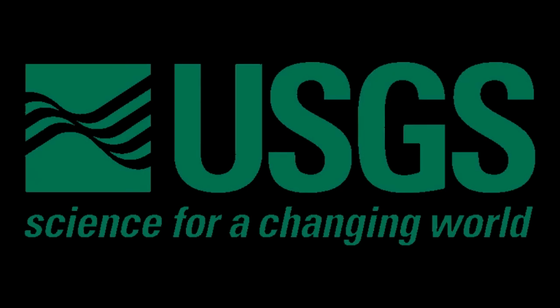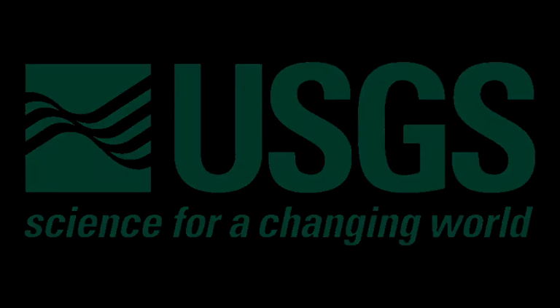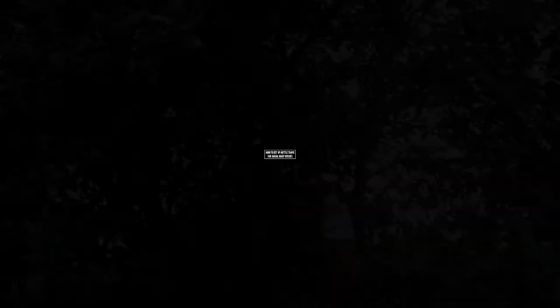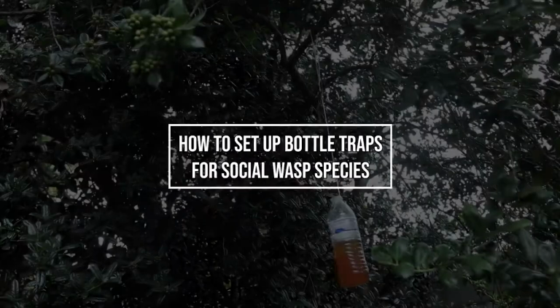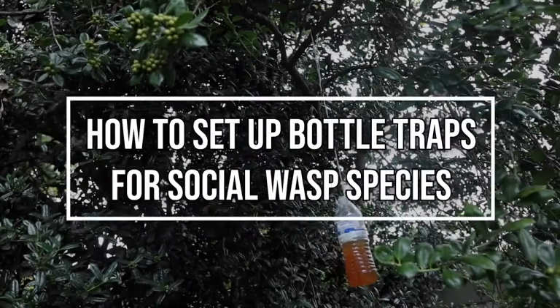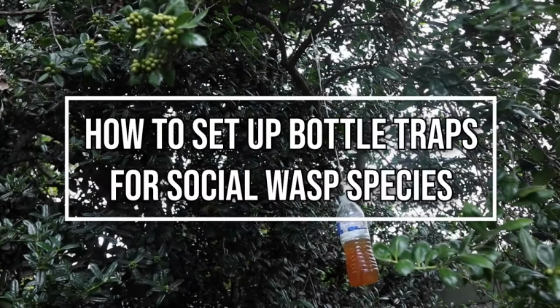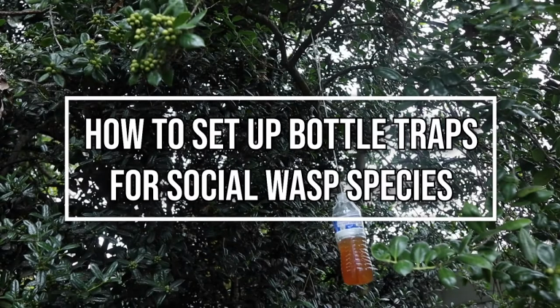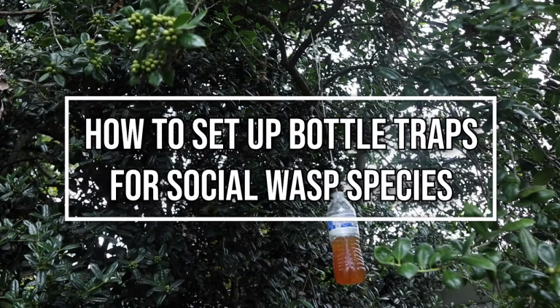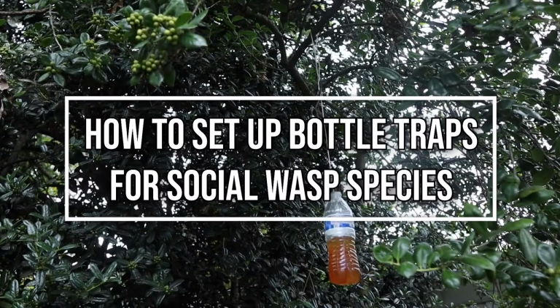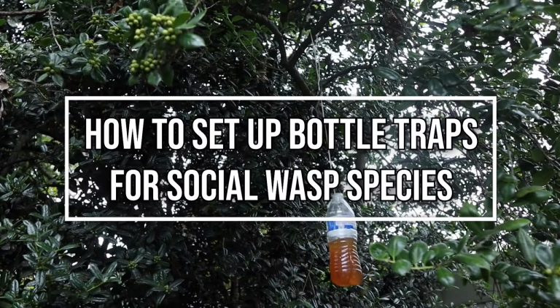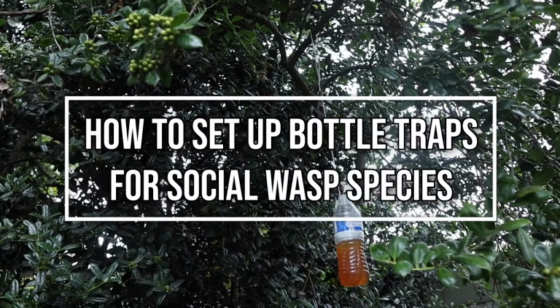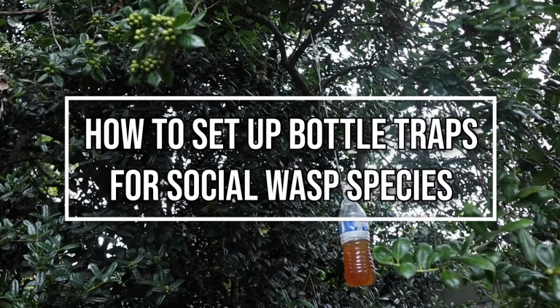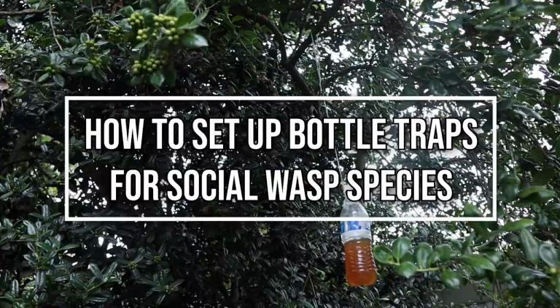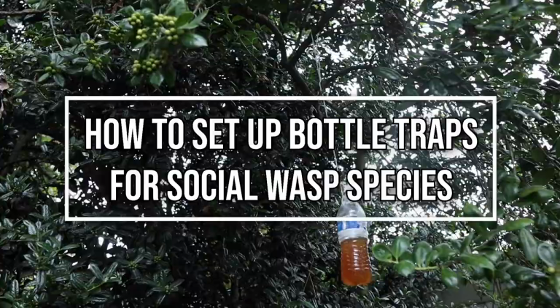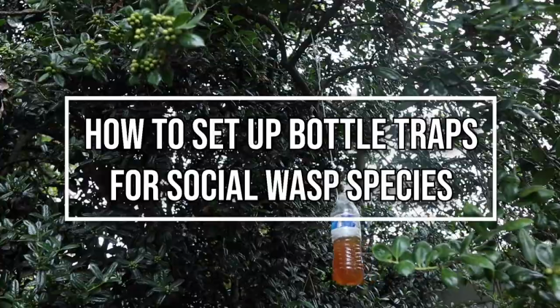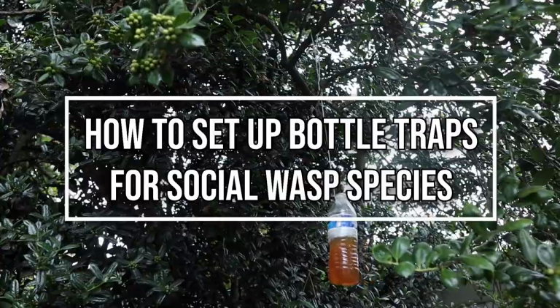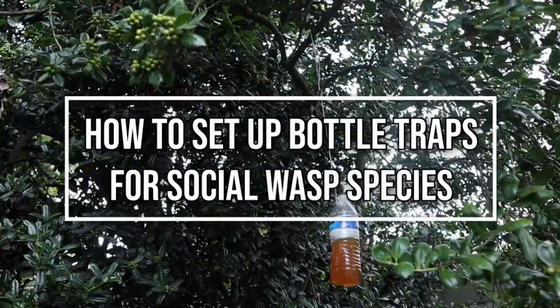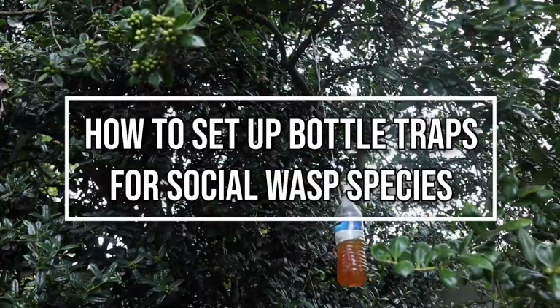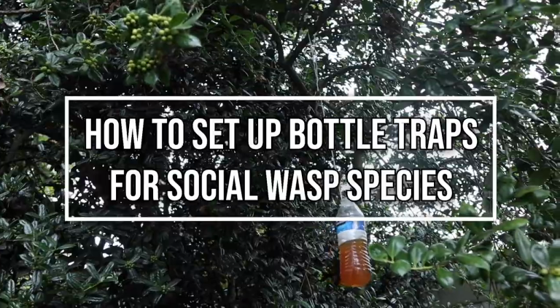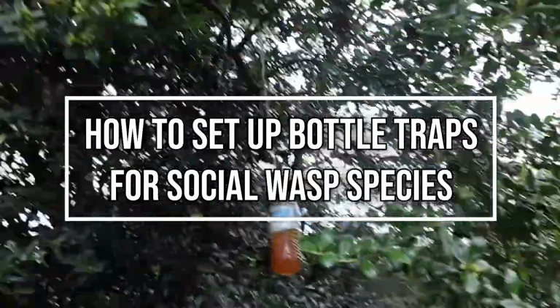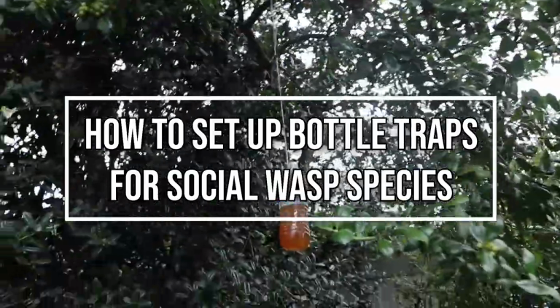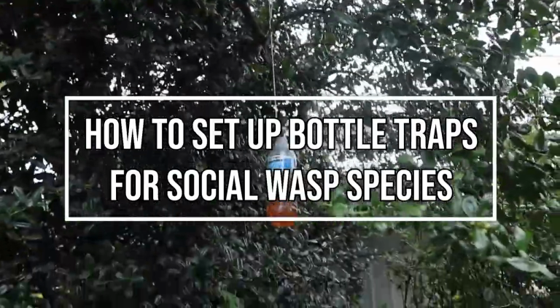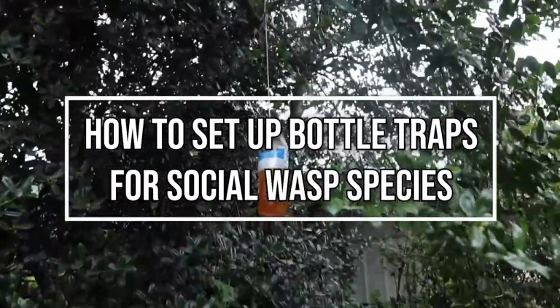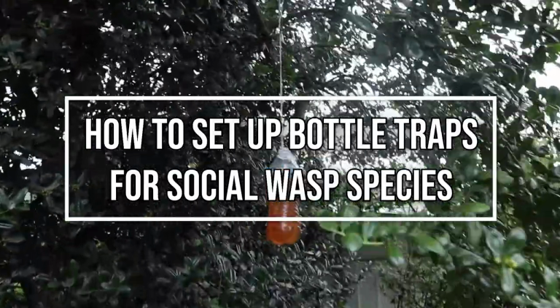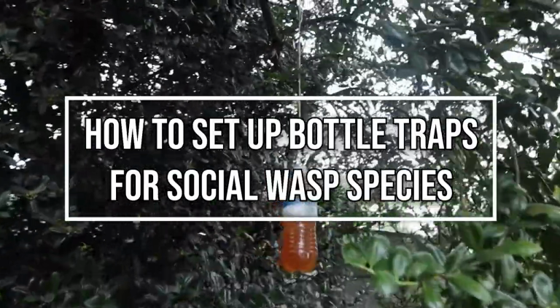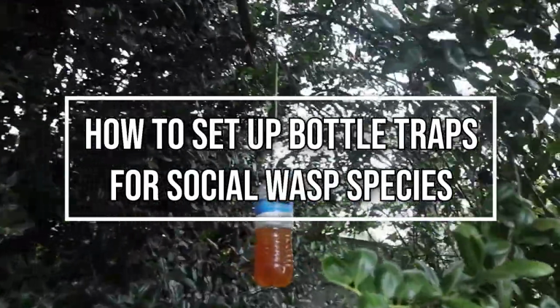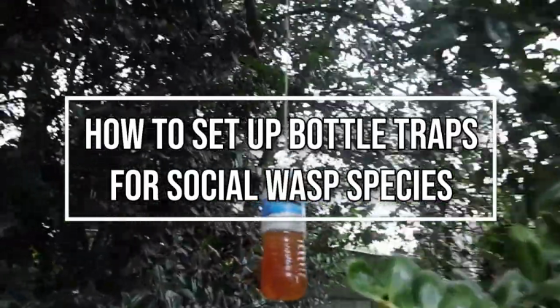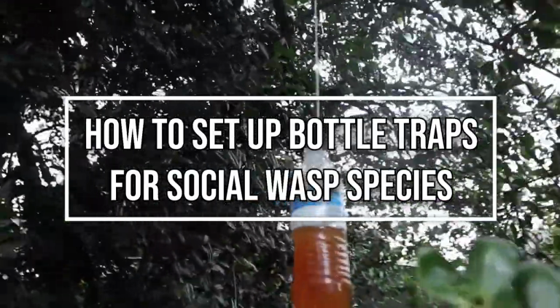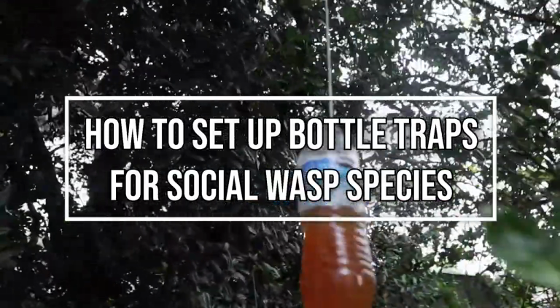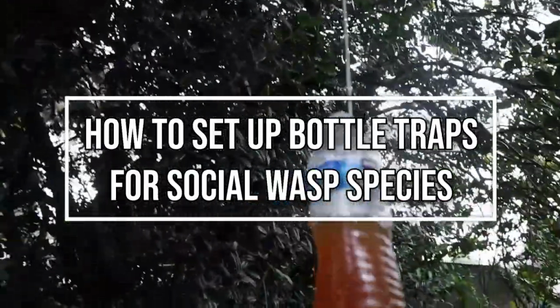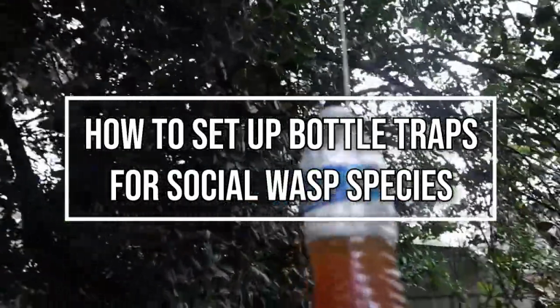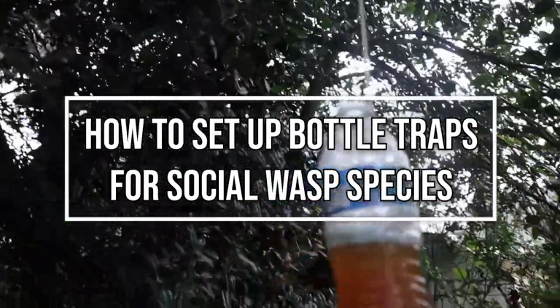How to set up bottle traps for social wasp species, which include yellow jackets, hornets, and wasps.